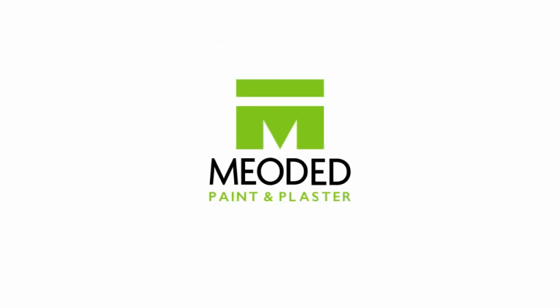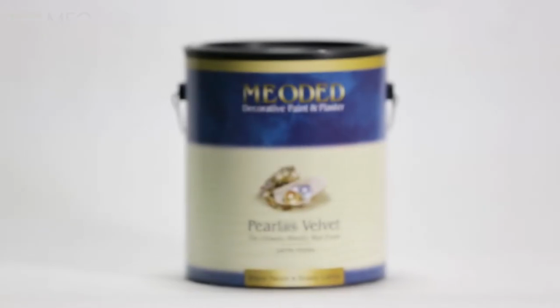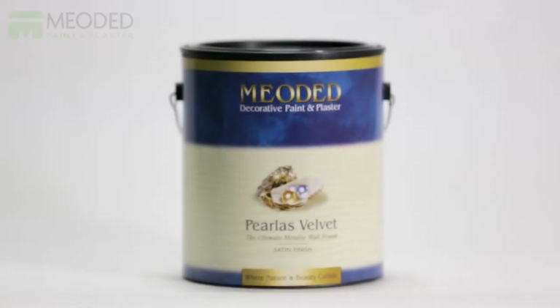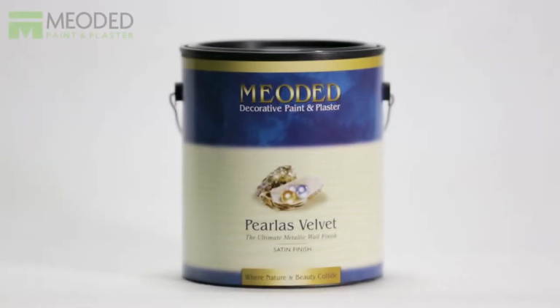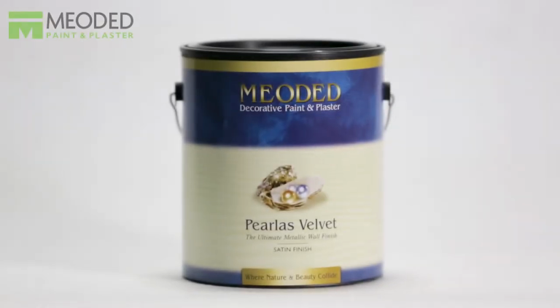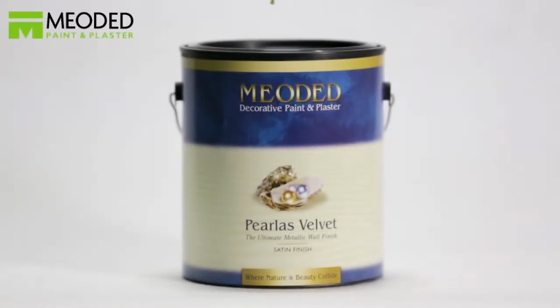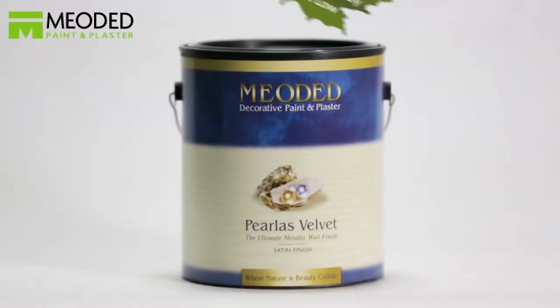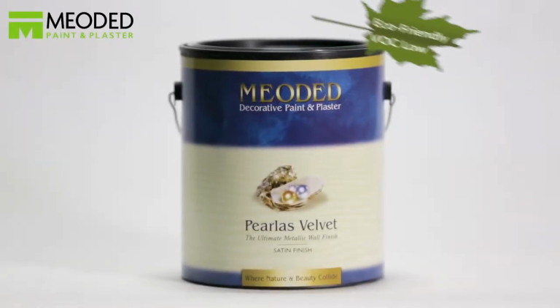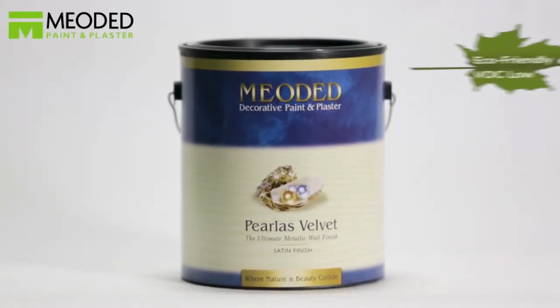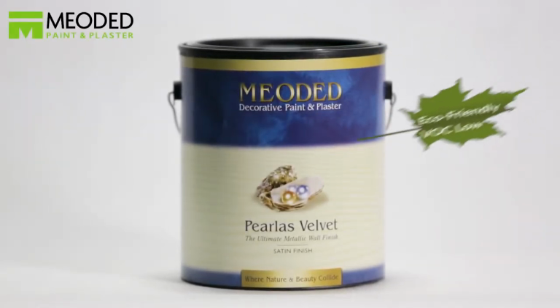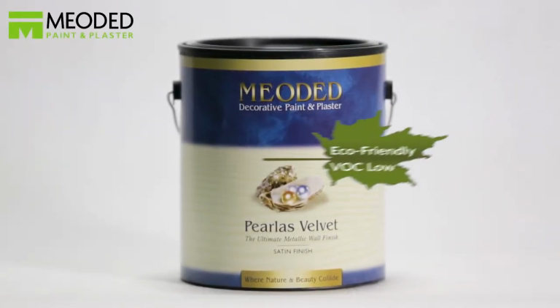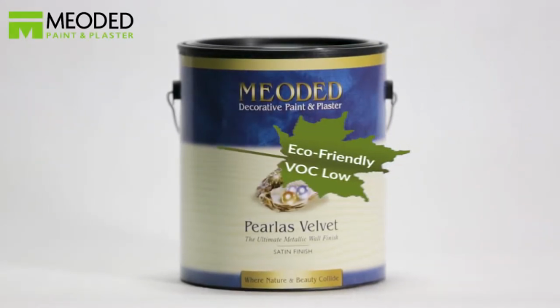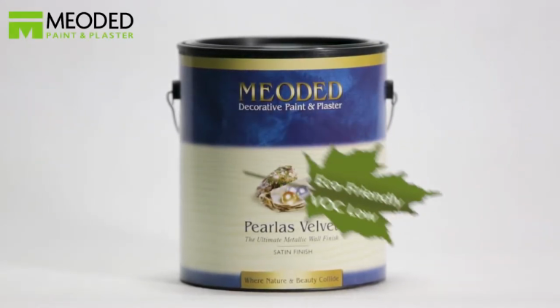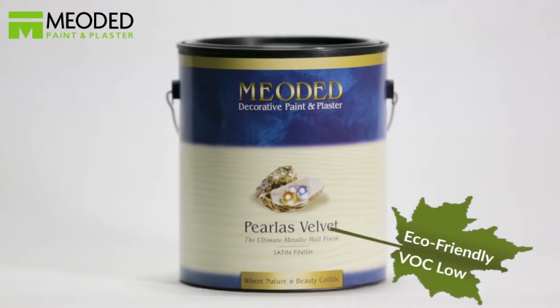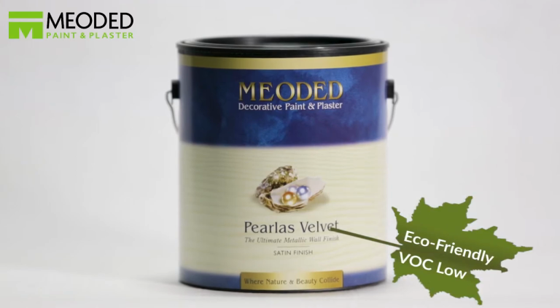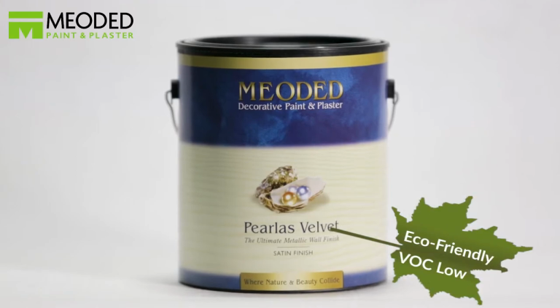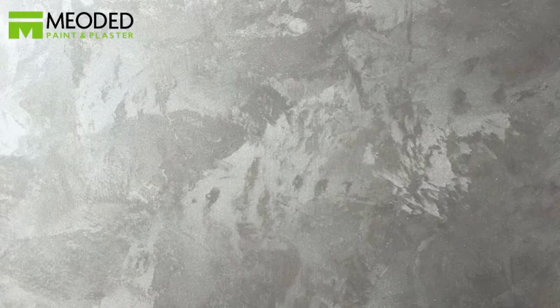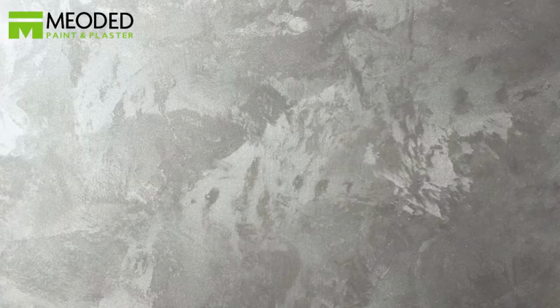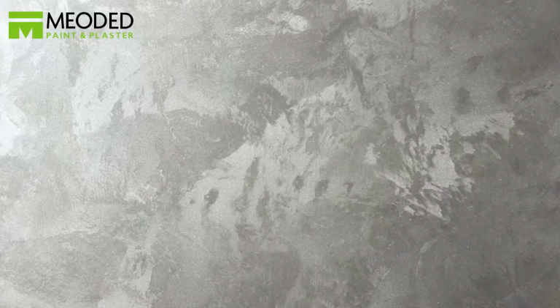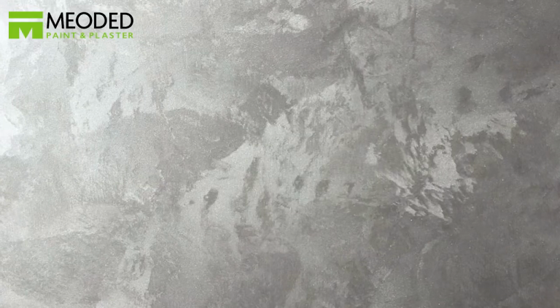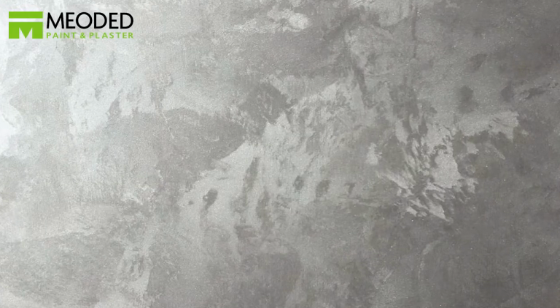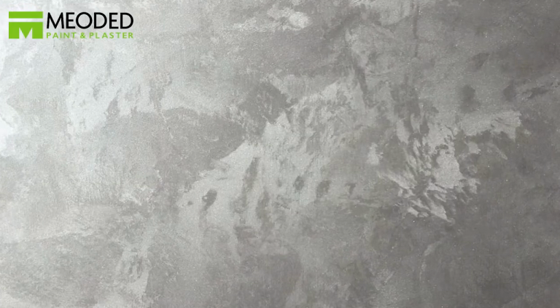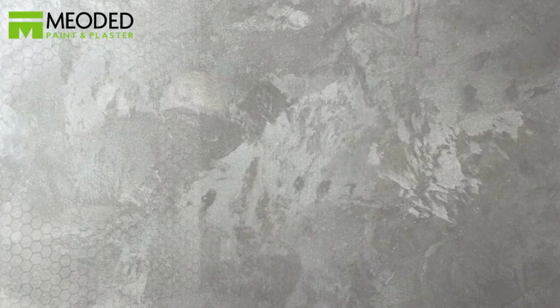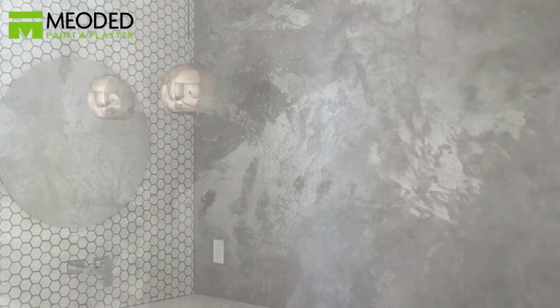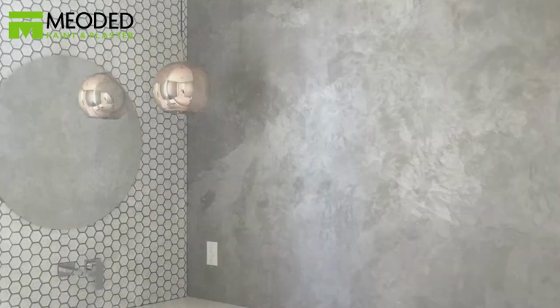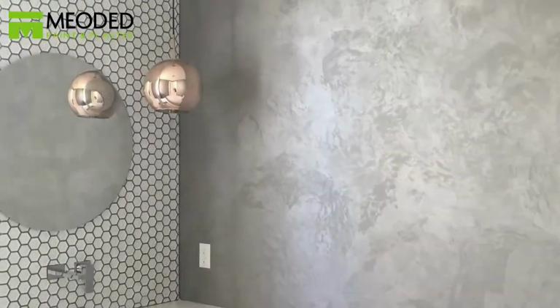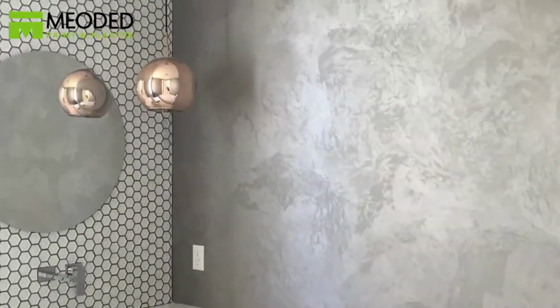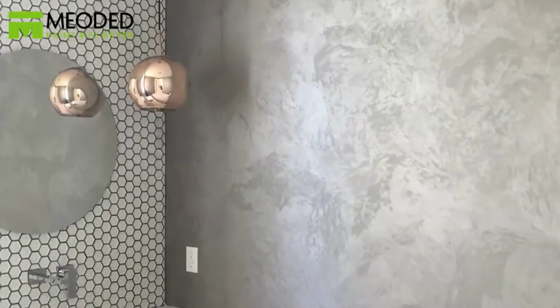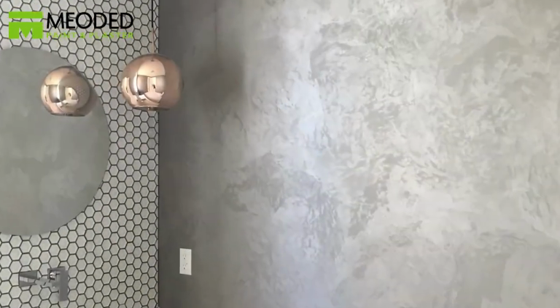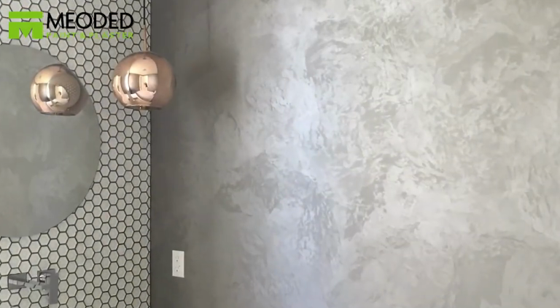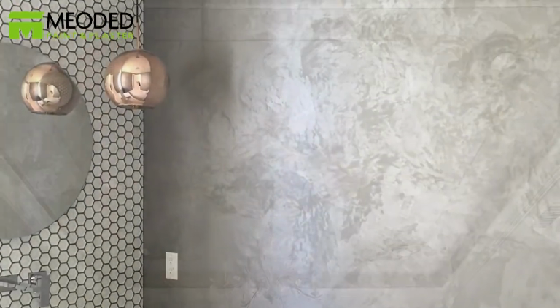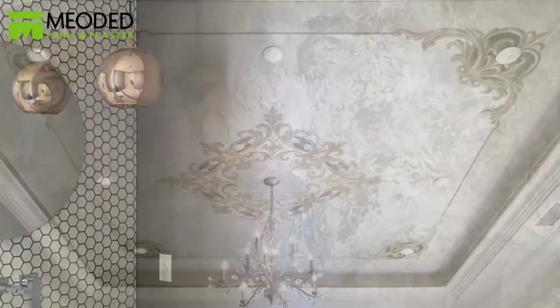Perliss Velvet is a water-based acrylic faux finishing product that produces a rich and elegant metallic suede look.